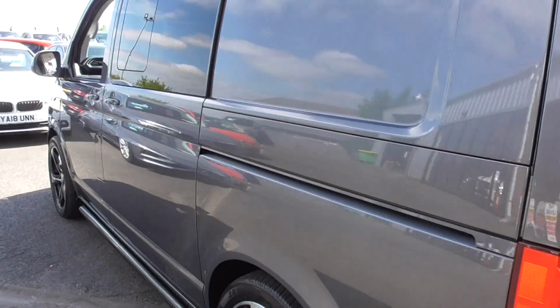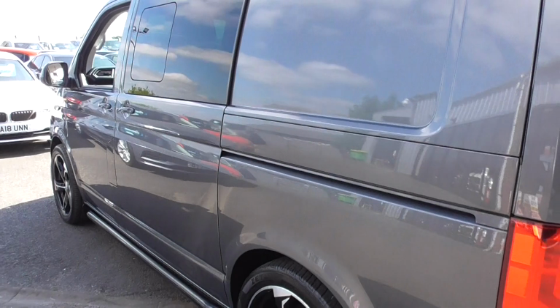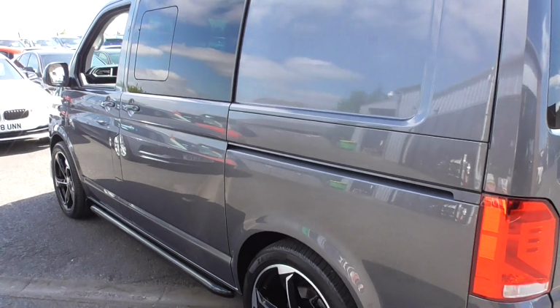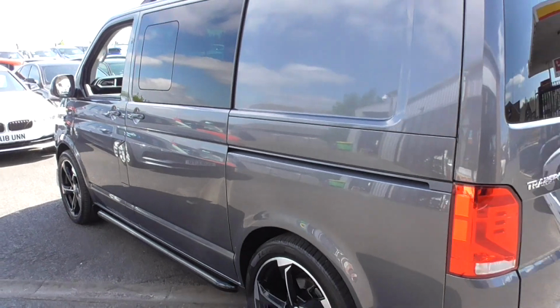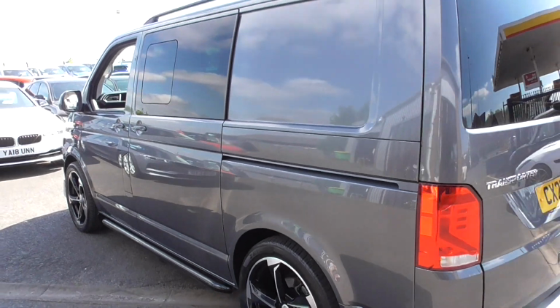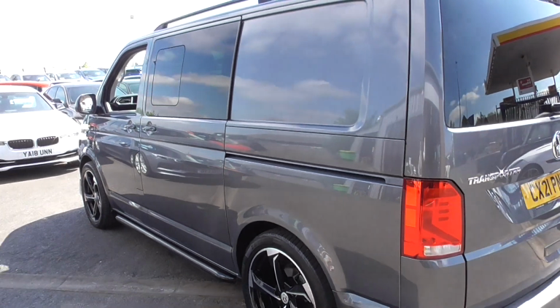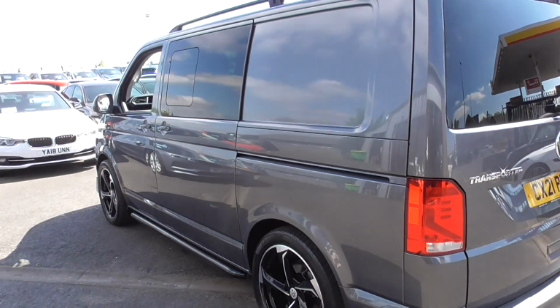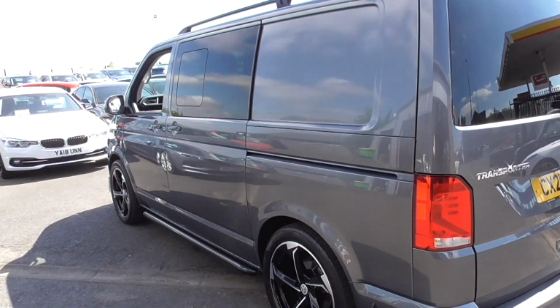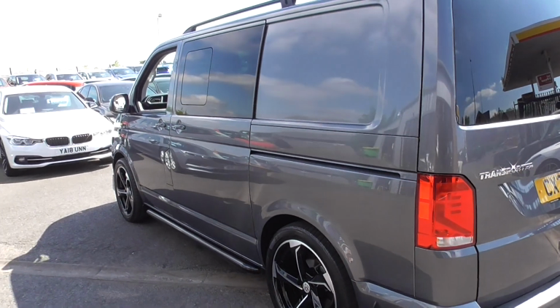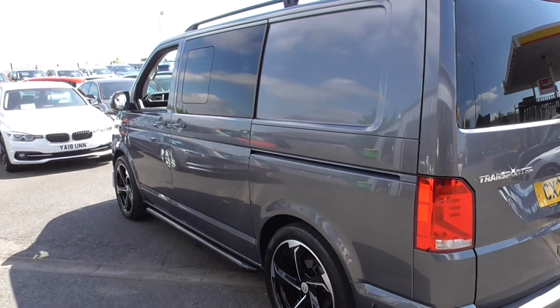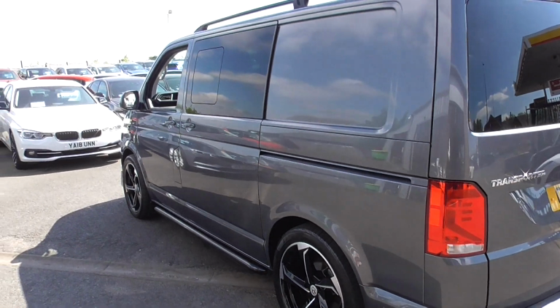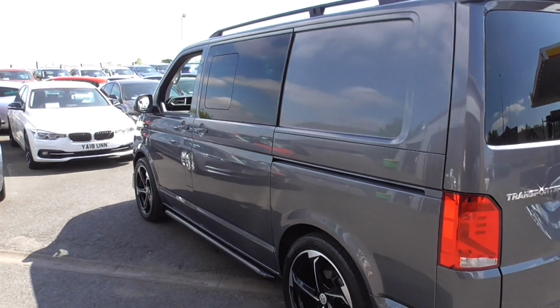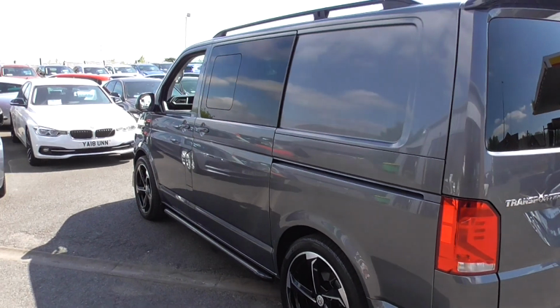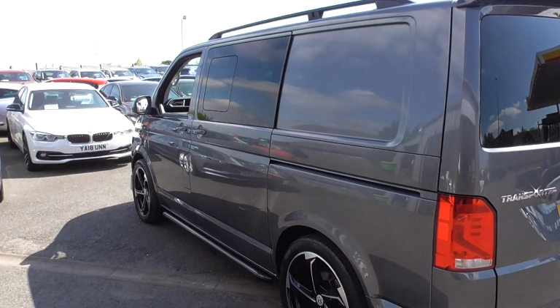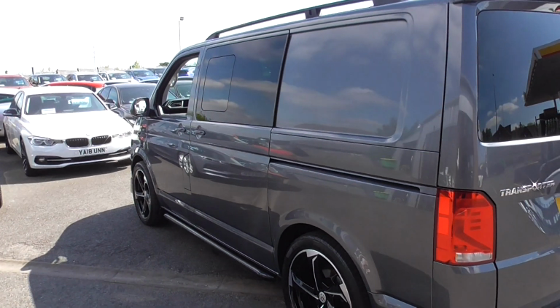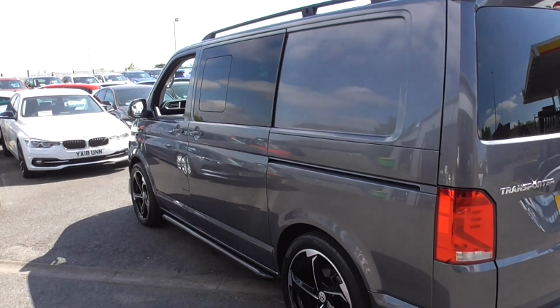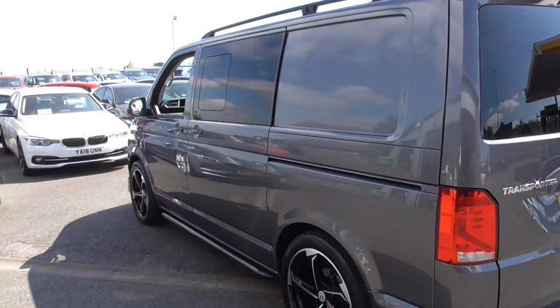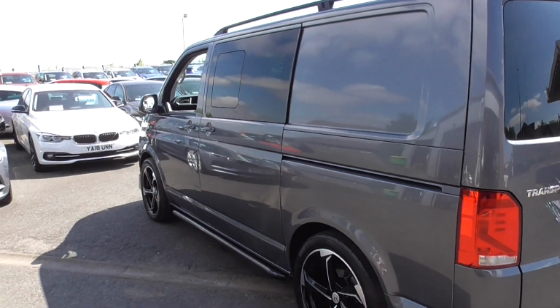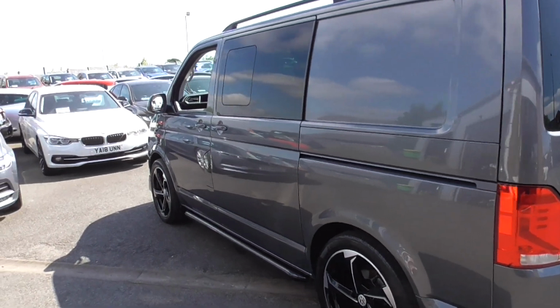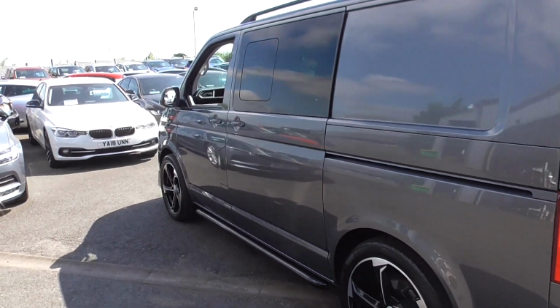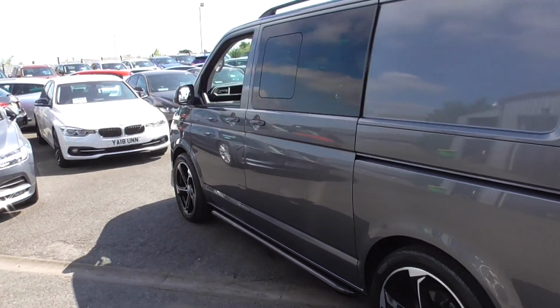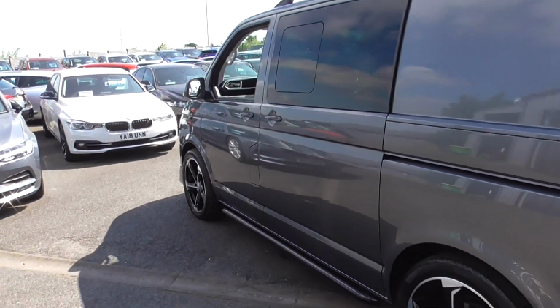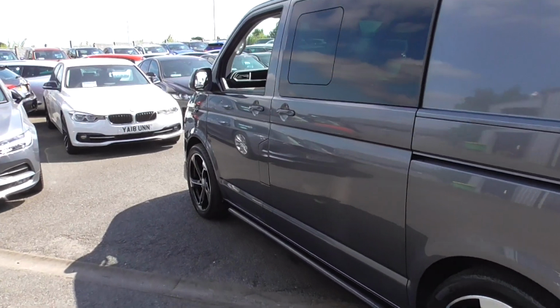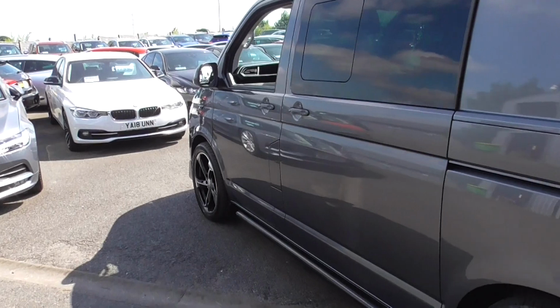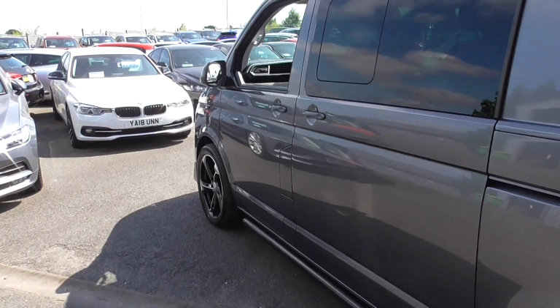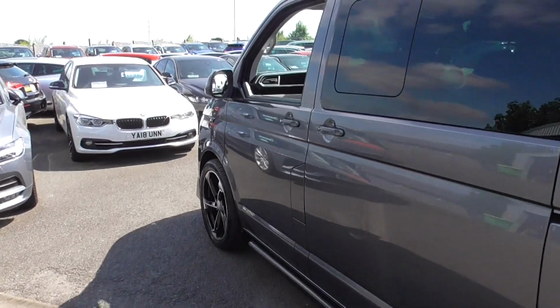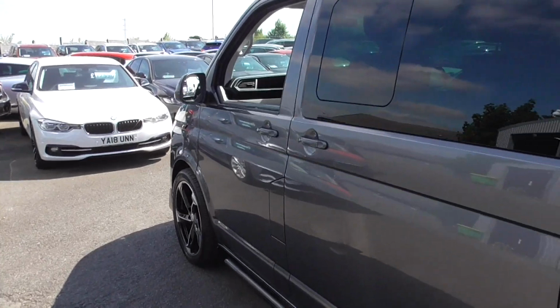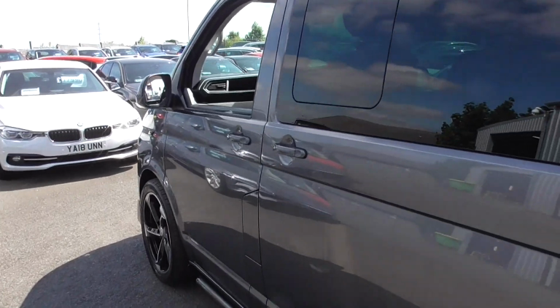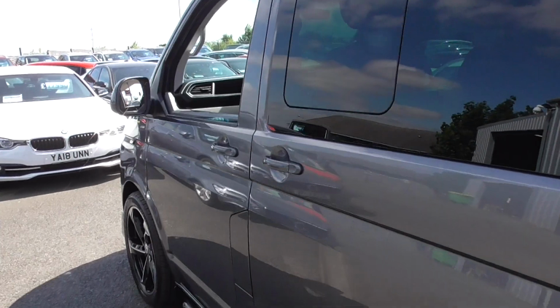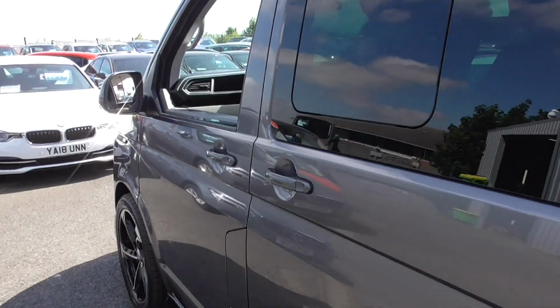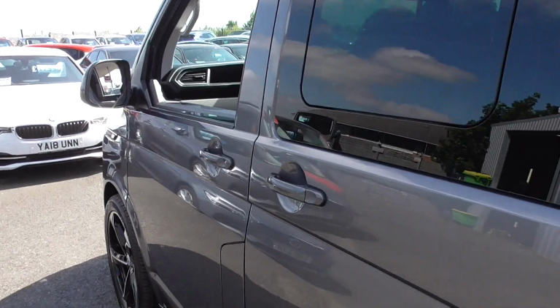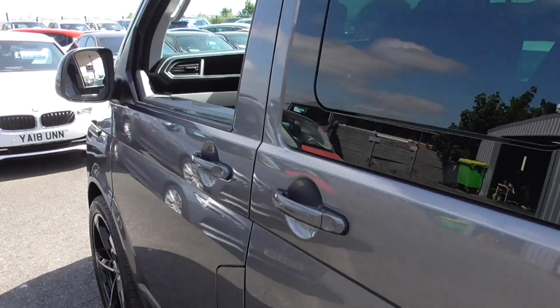Looking down the side of it, no signs of any dents or dings. All the alloys are in superb order, riding on lovely tyres.